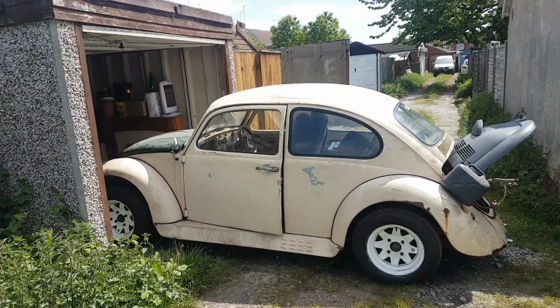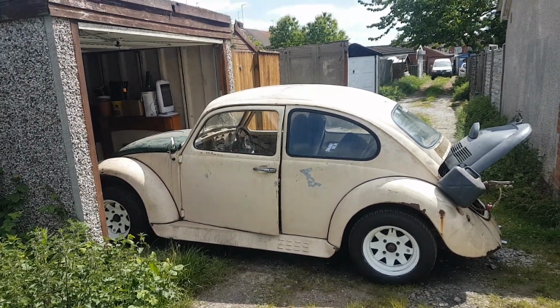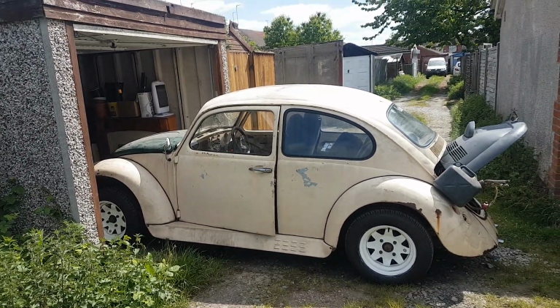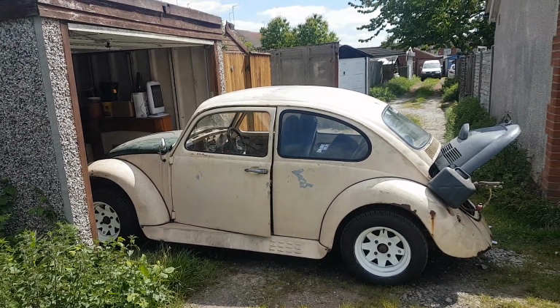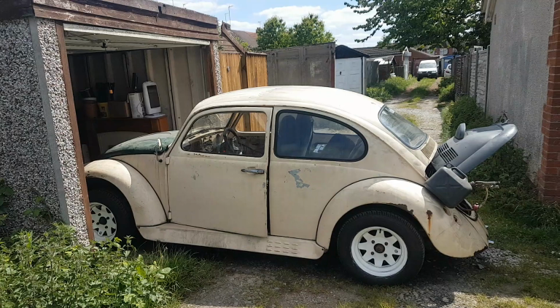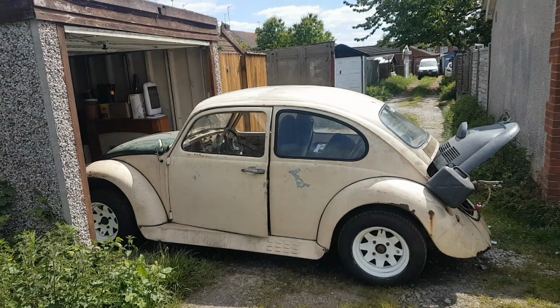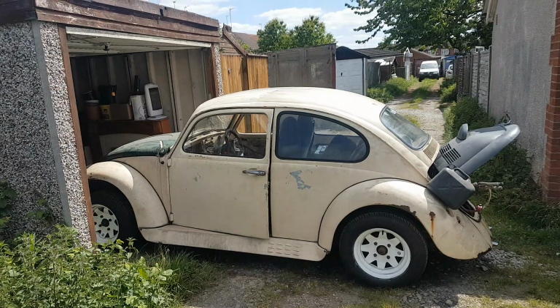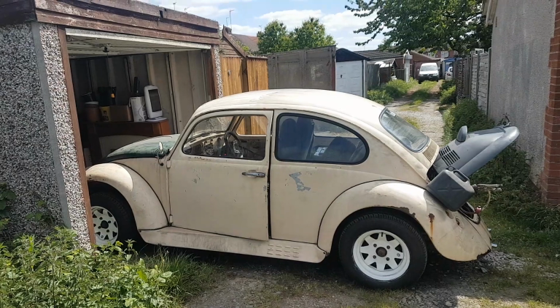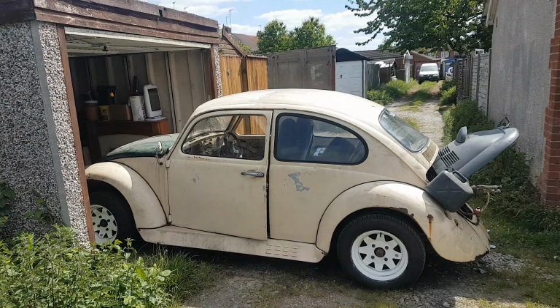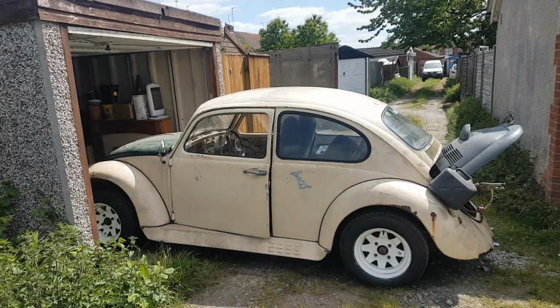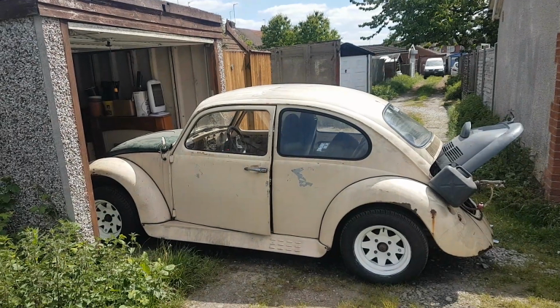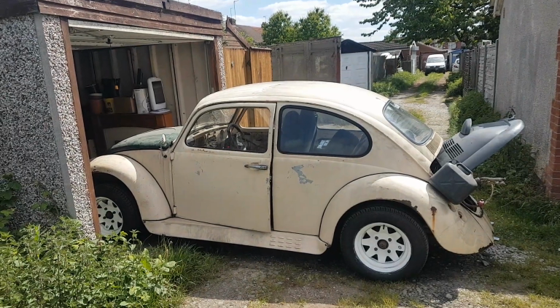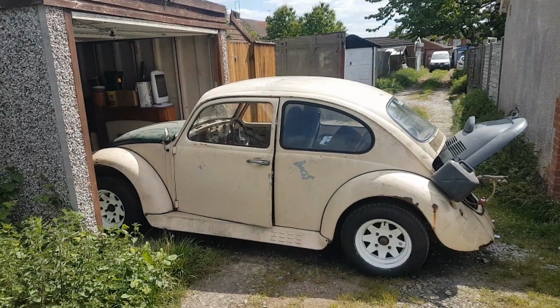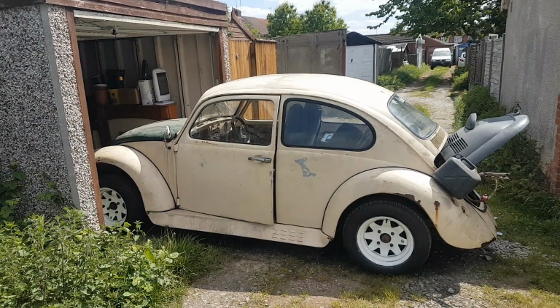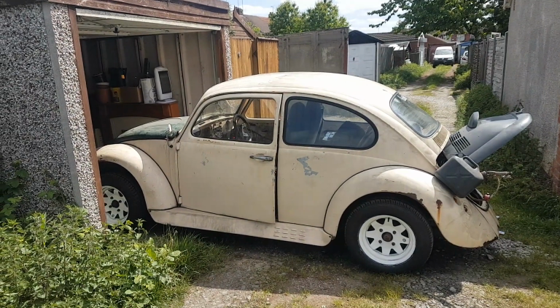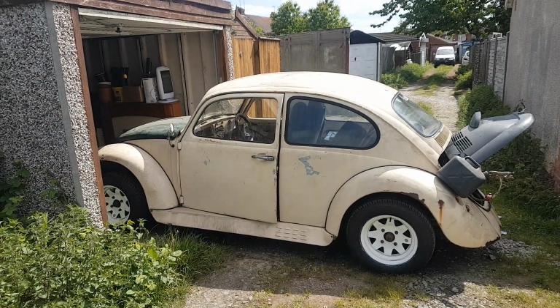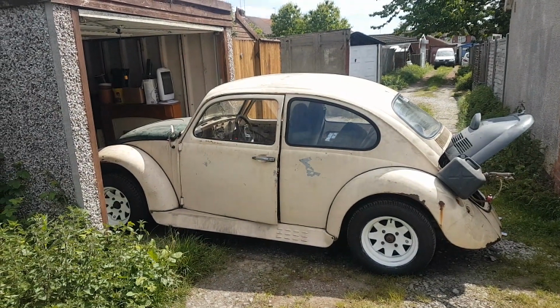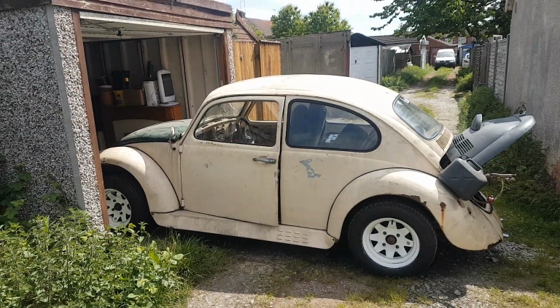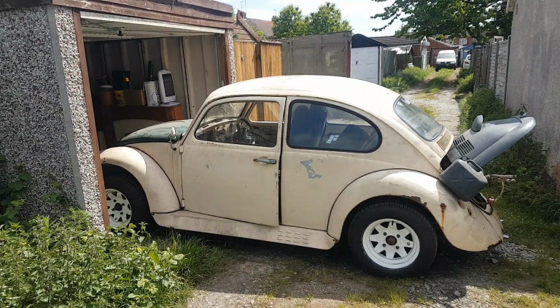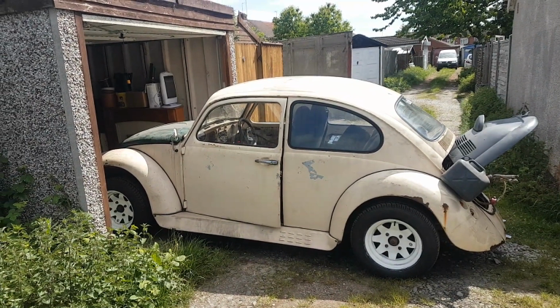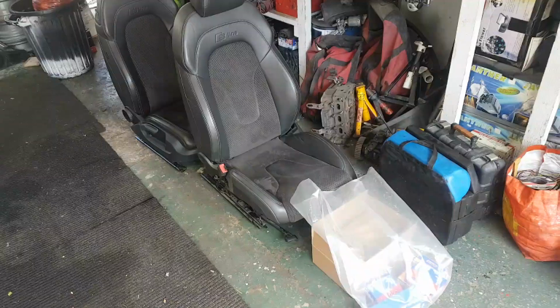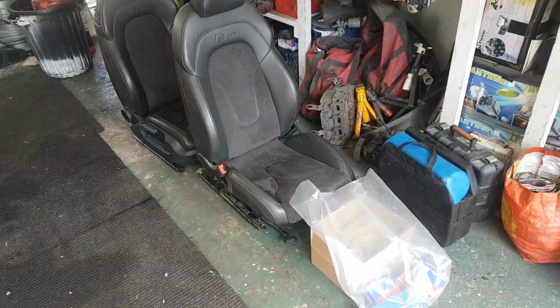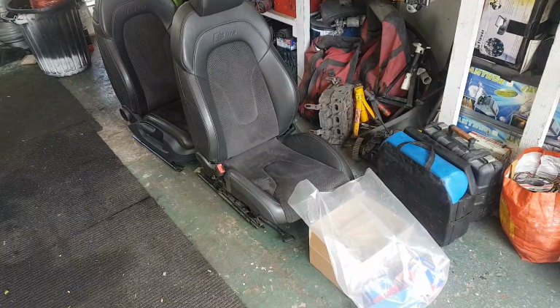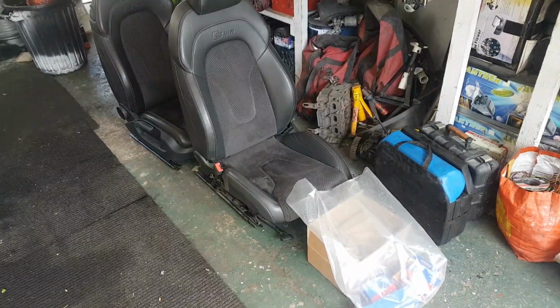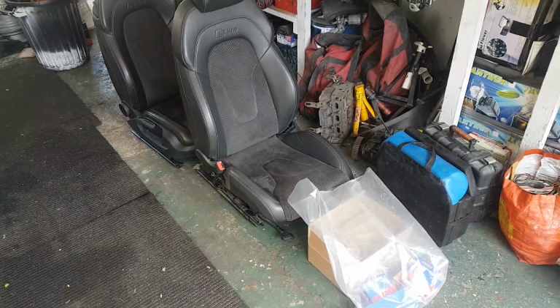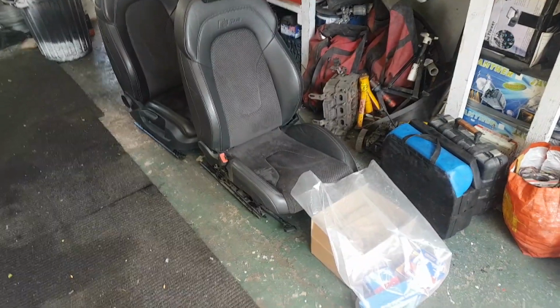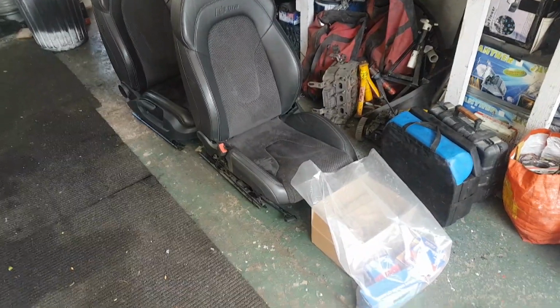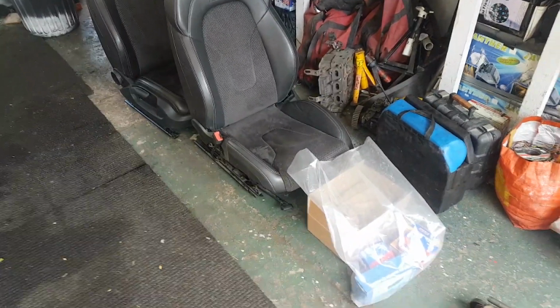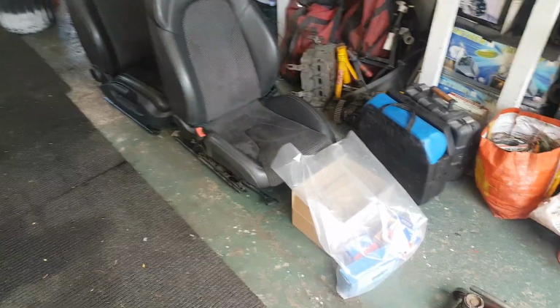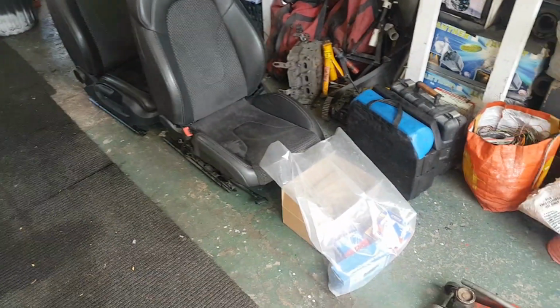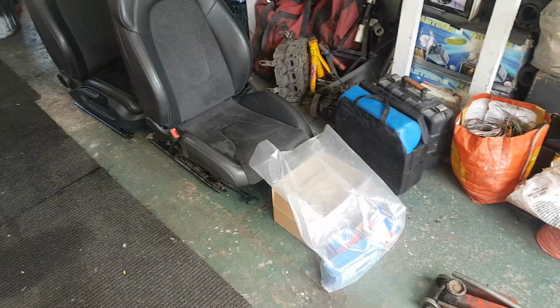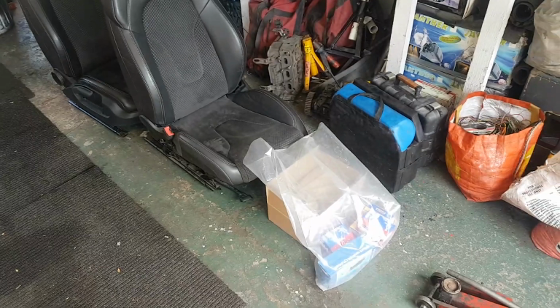So next up I'll show the unveiling of a few bits and bobs that I've got for it. Join us back in the garage.